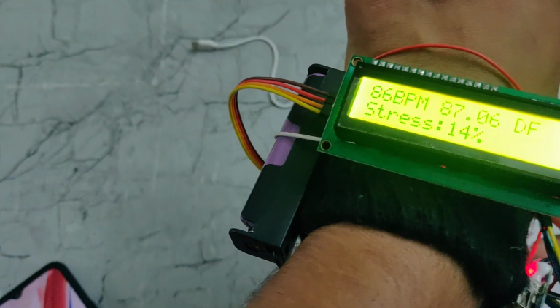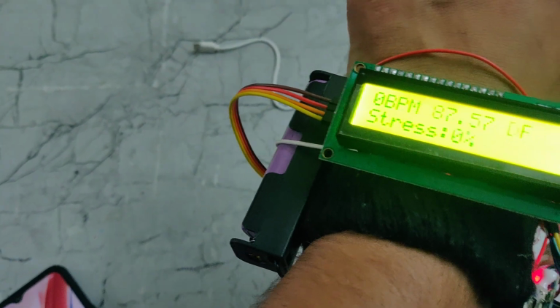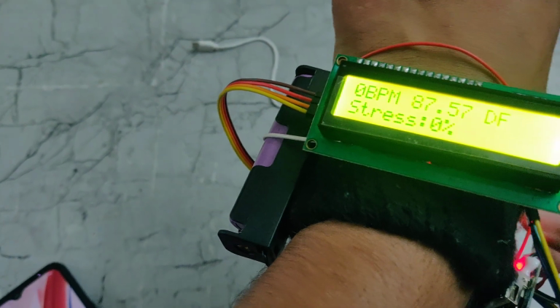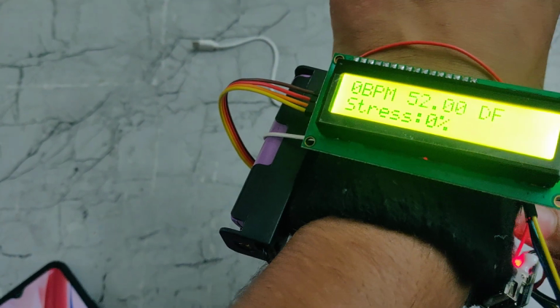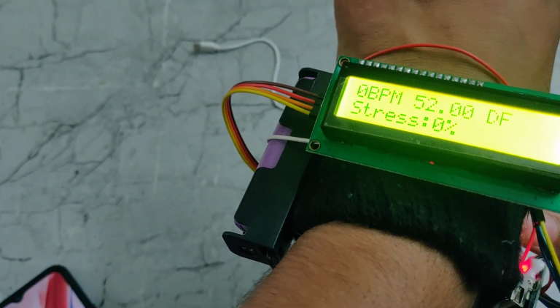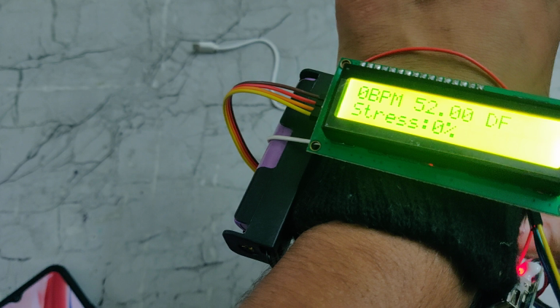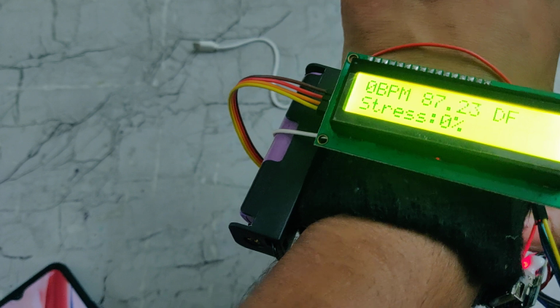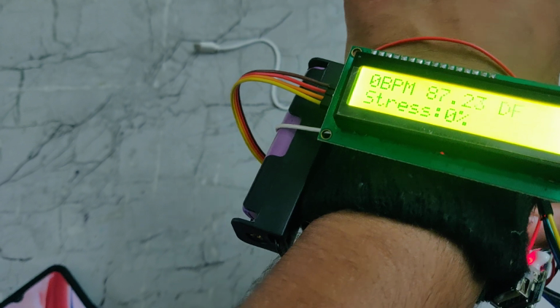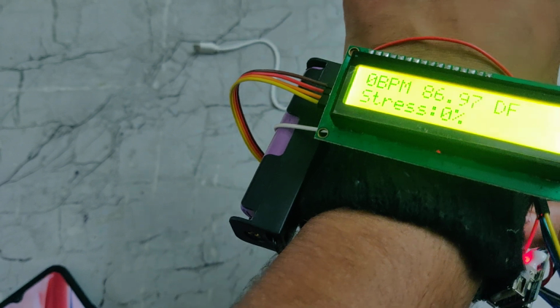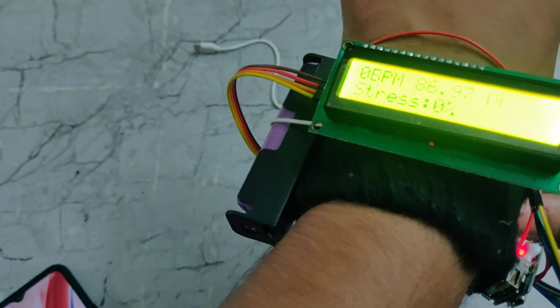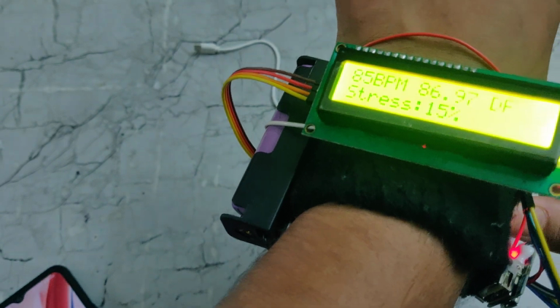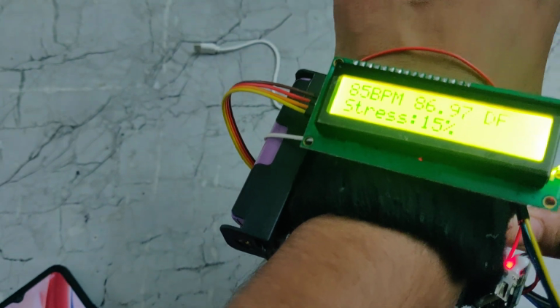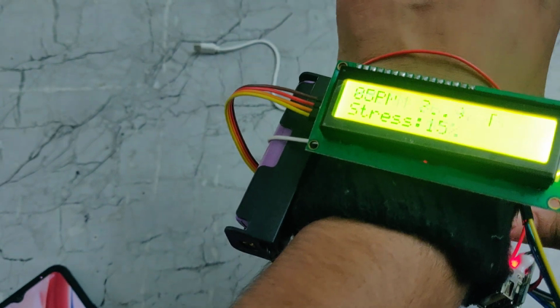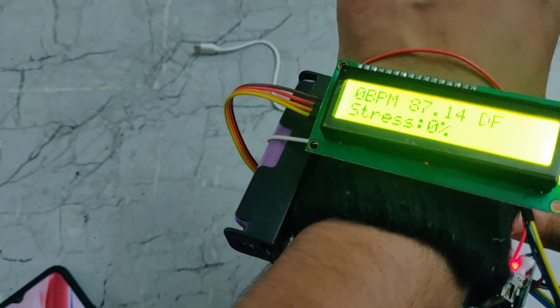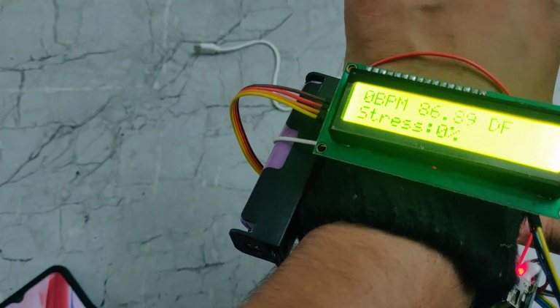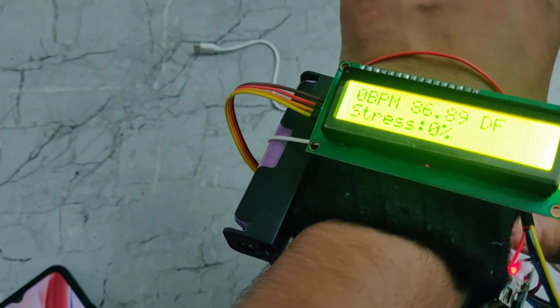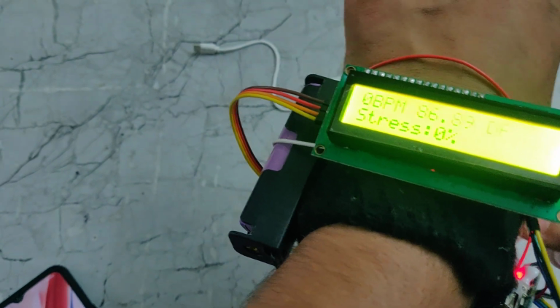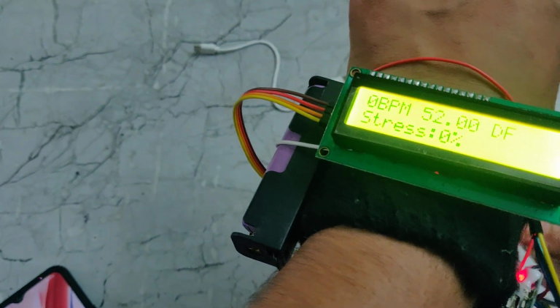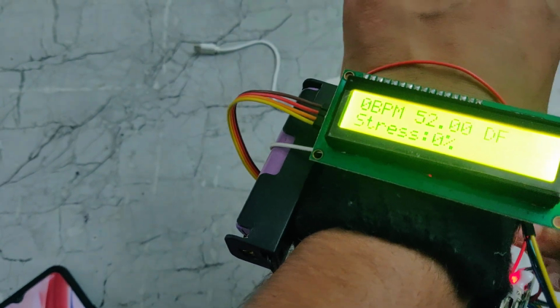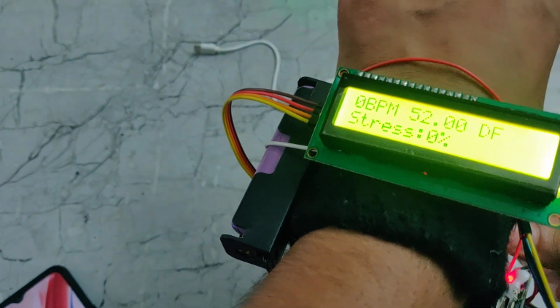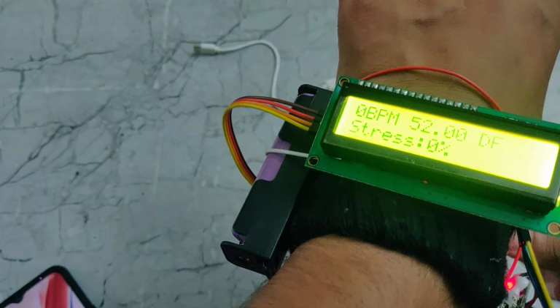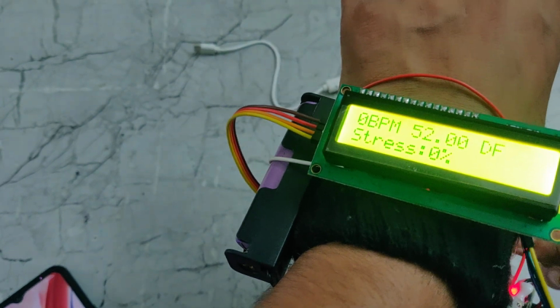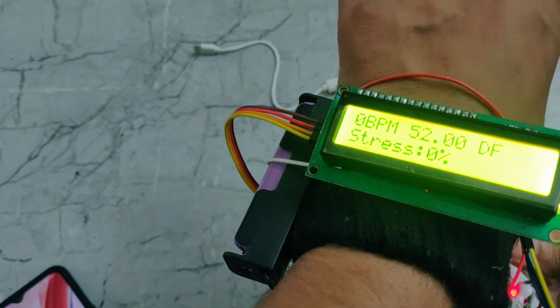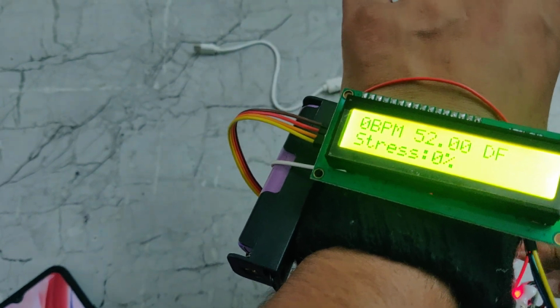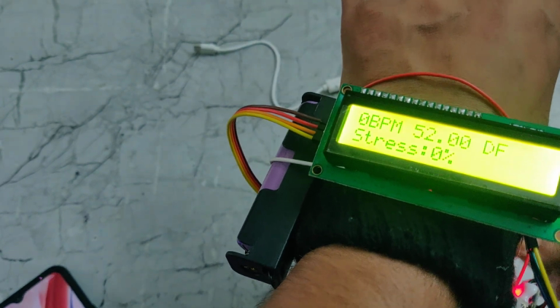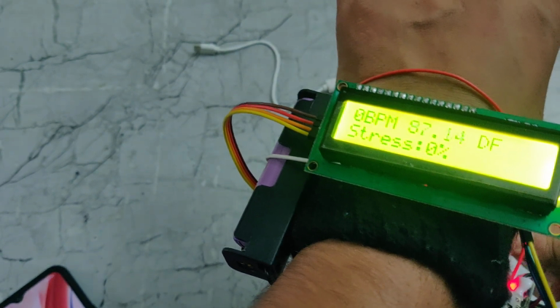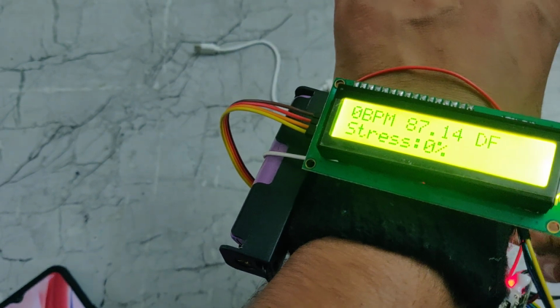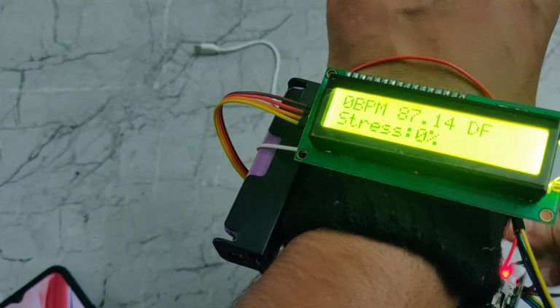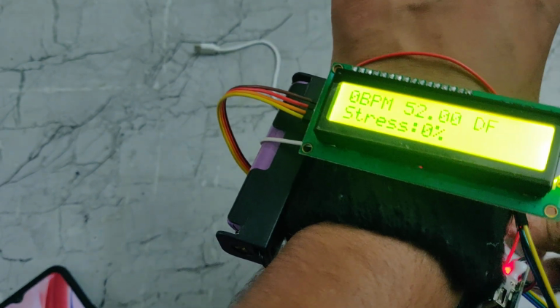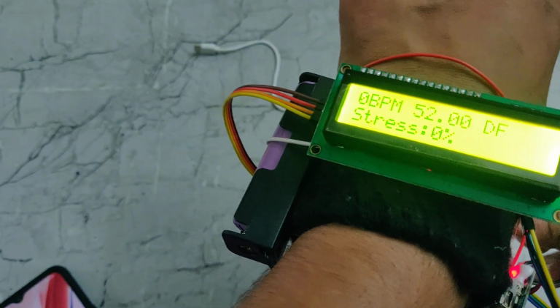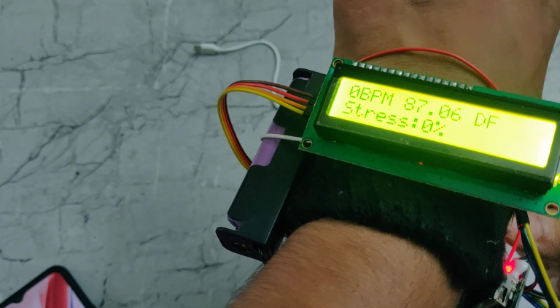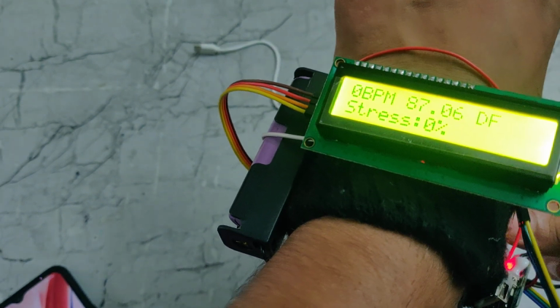Let me place our finger on the sensor. We can see it is now showing the sensor values.